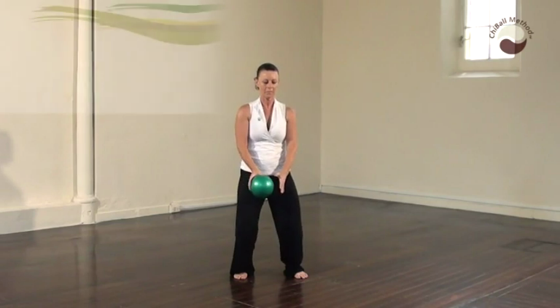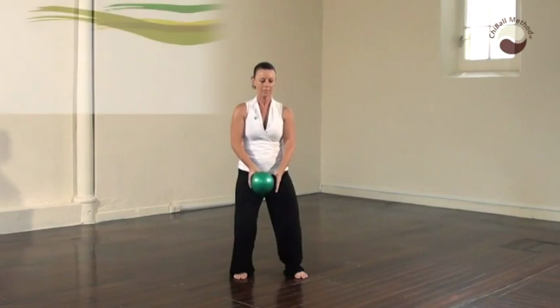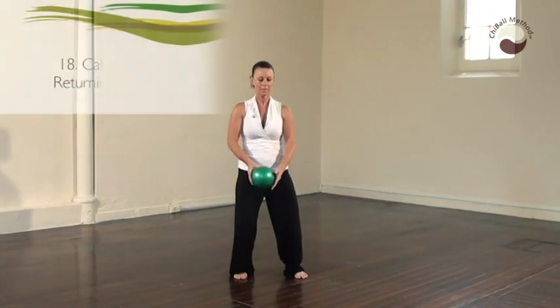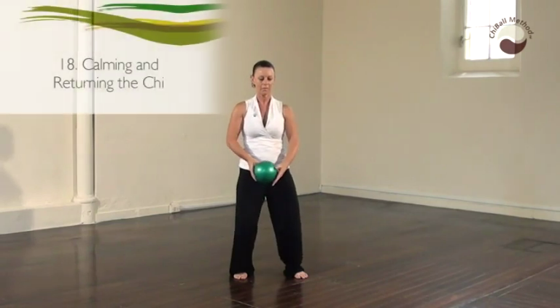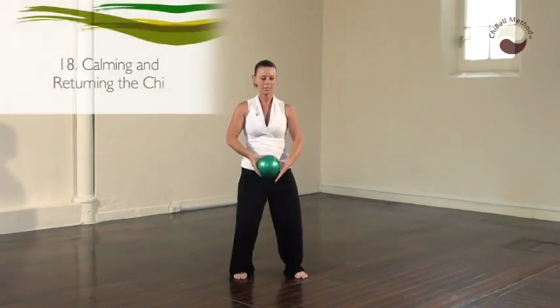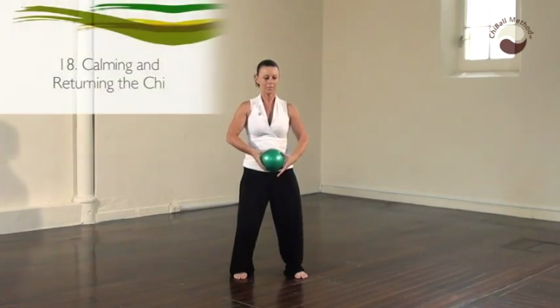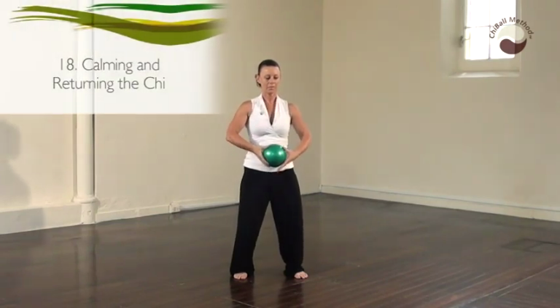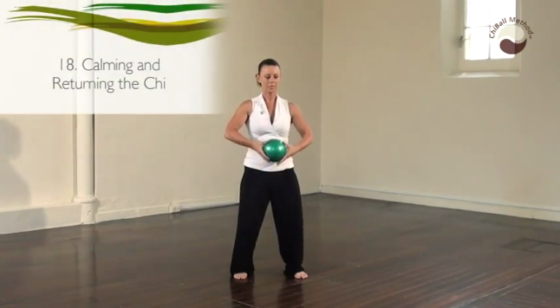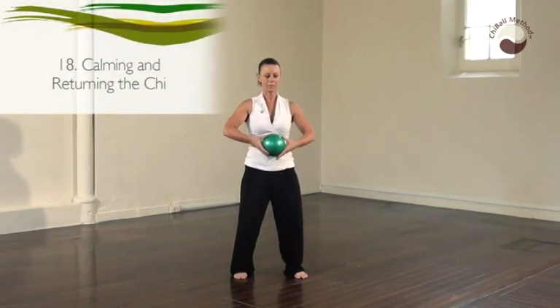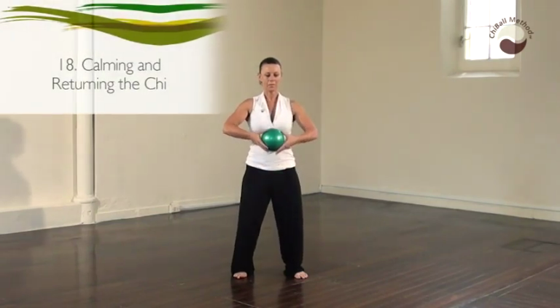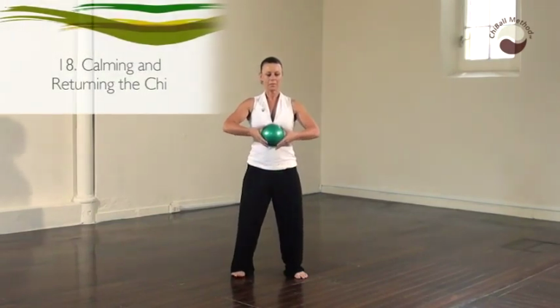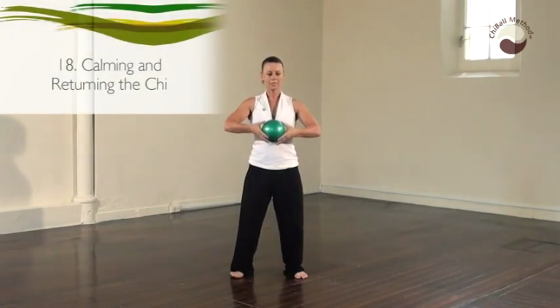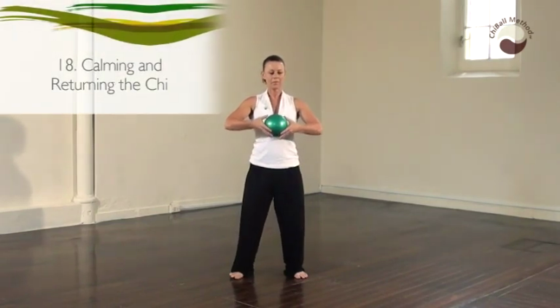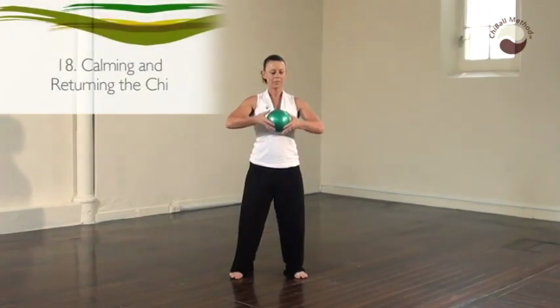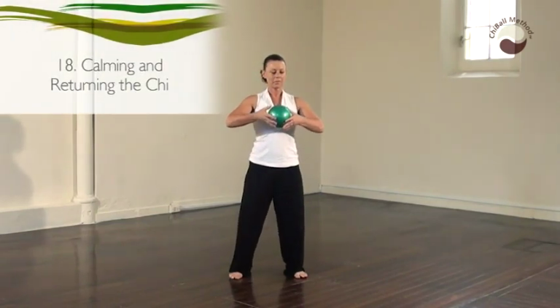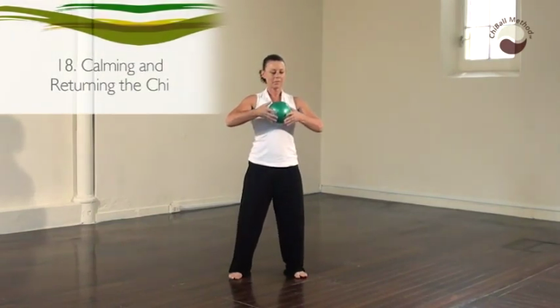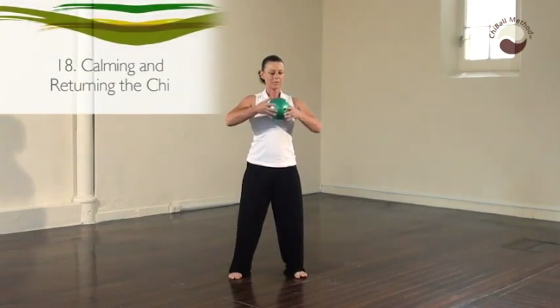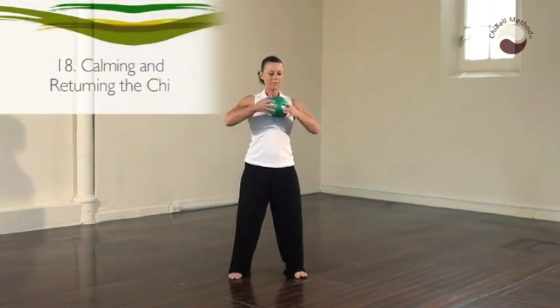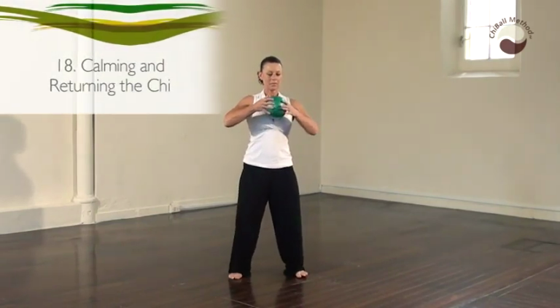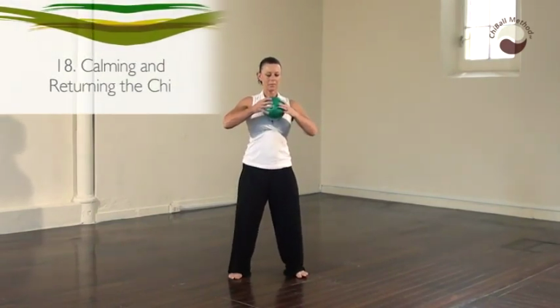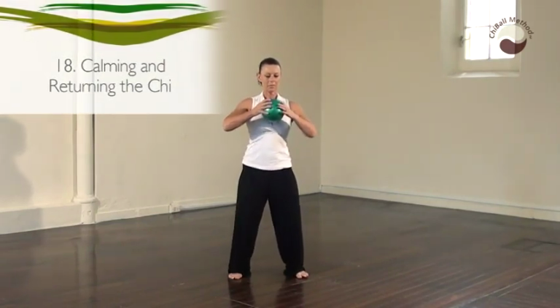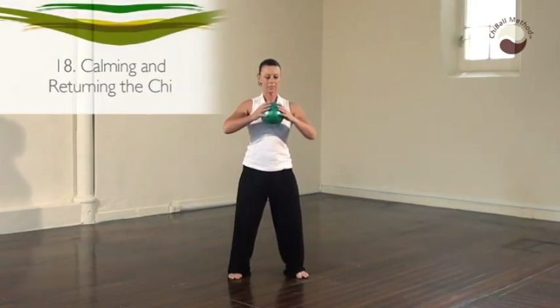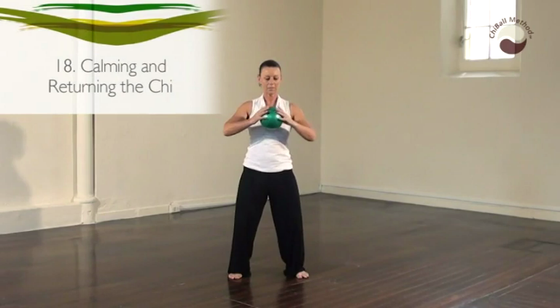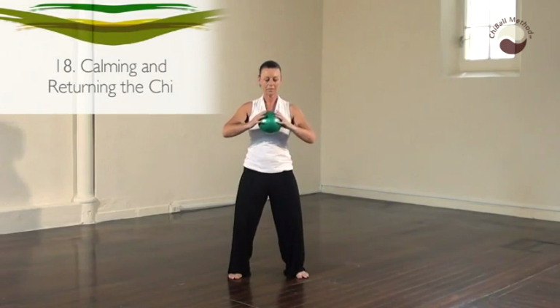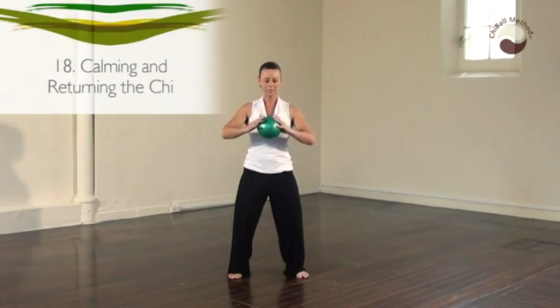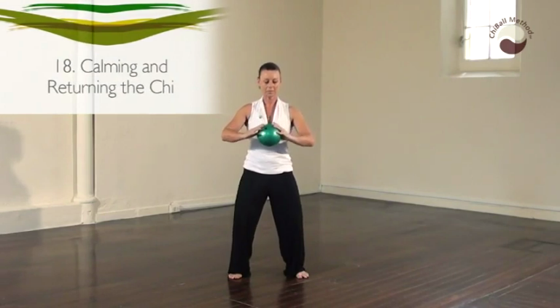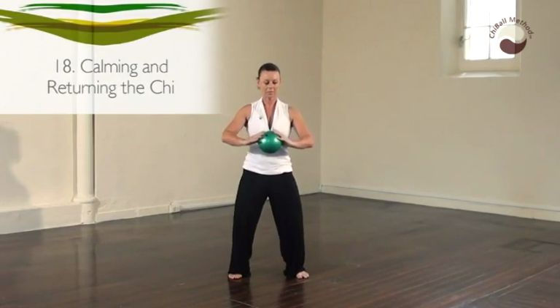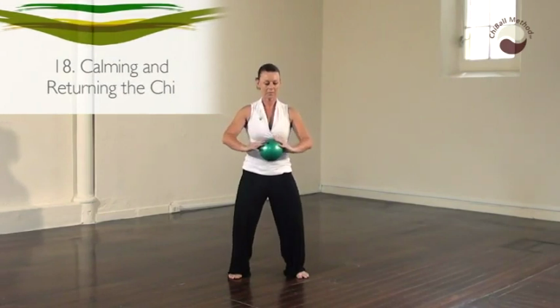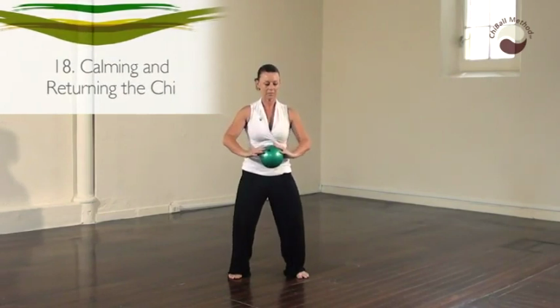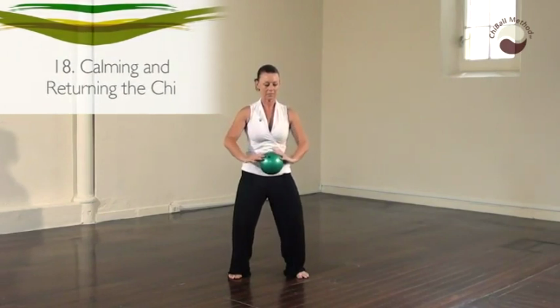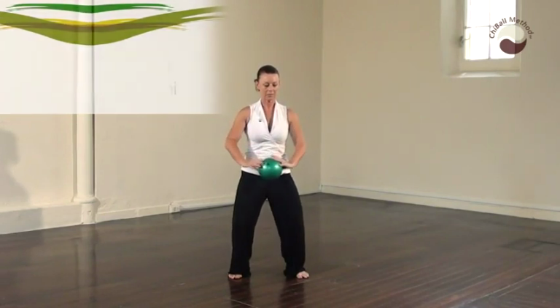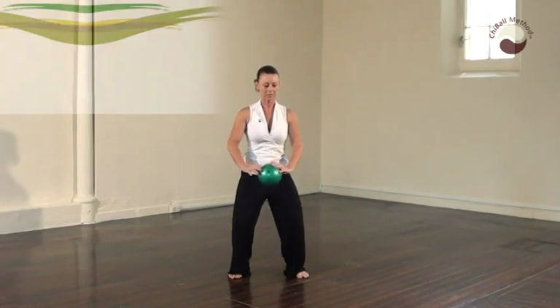Finding stillness, inhale, draw the ball up the midline of the body. And exhale, release and sink into the legs.